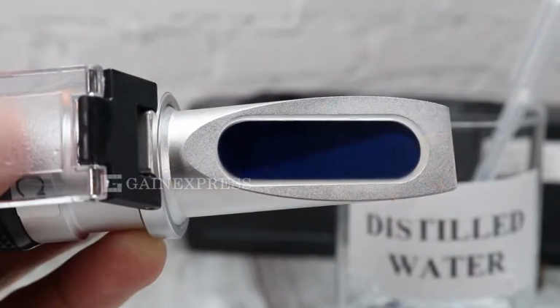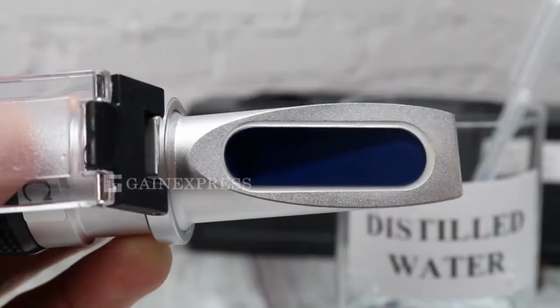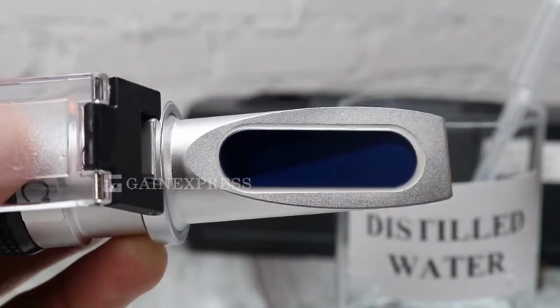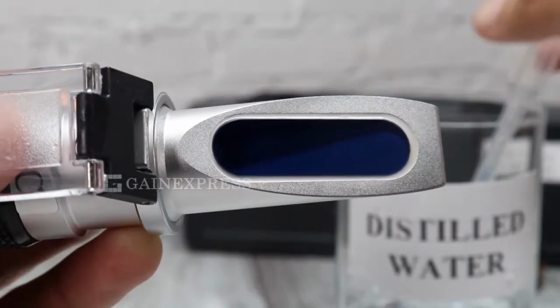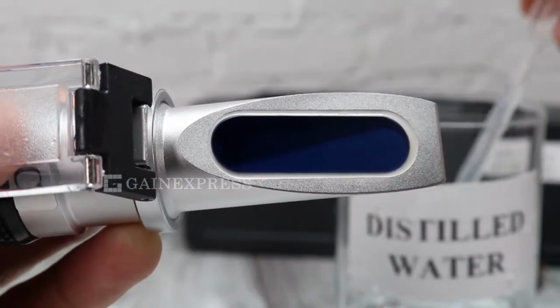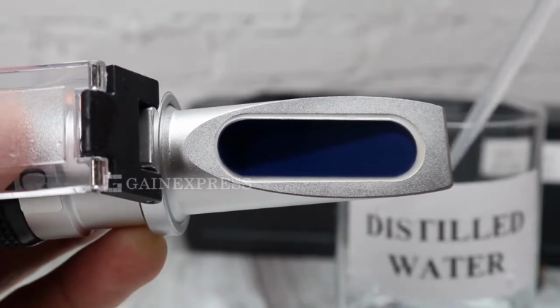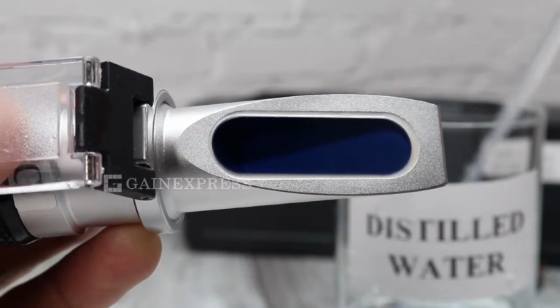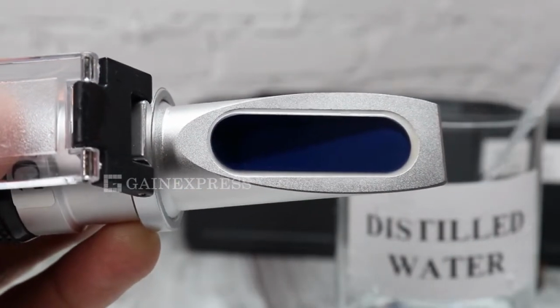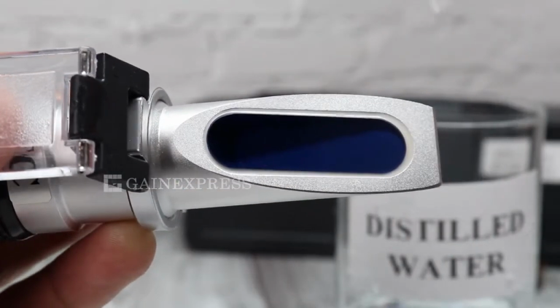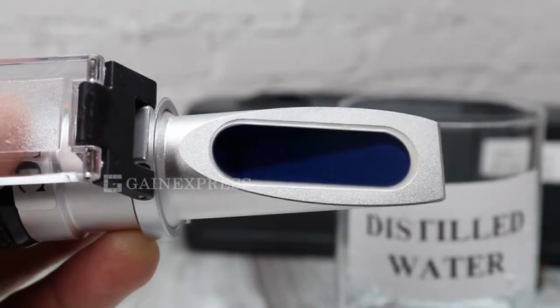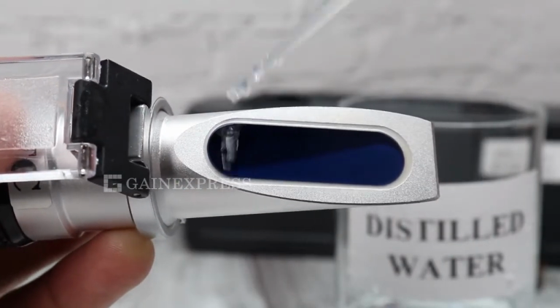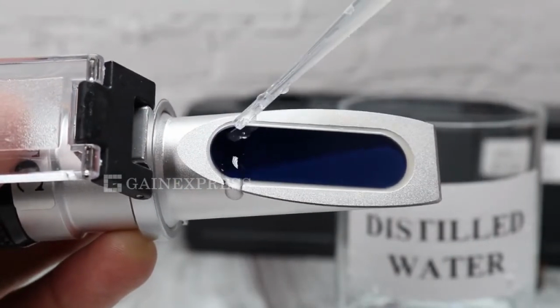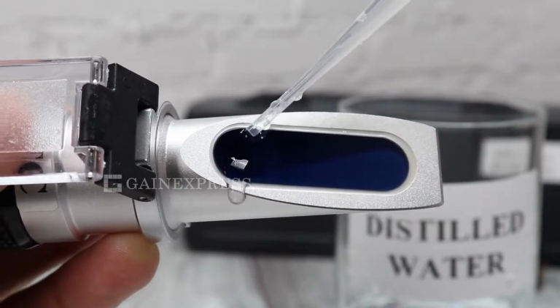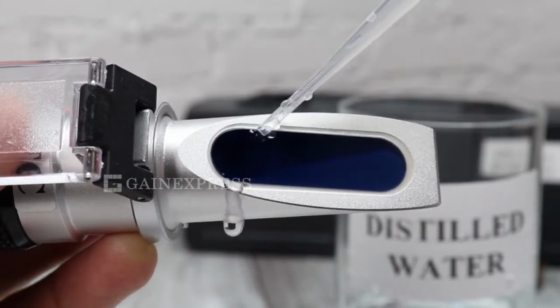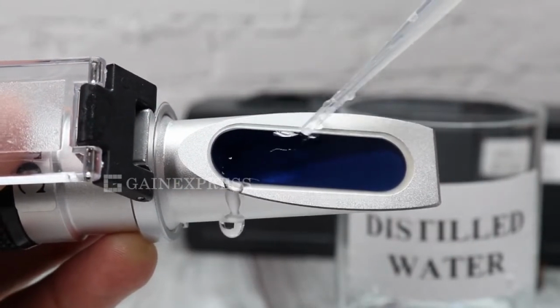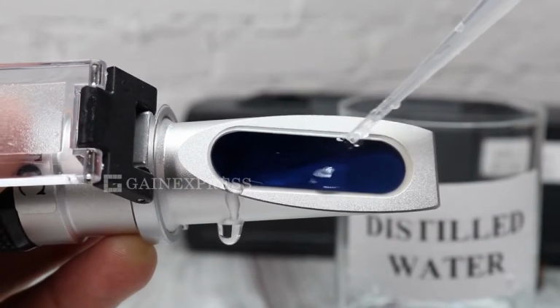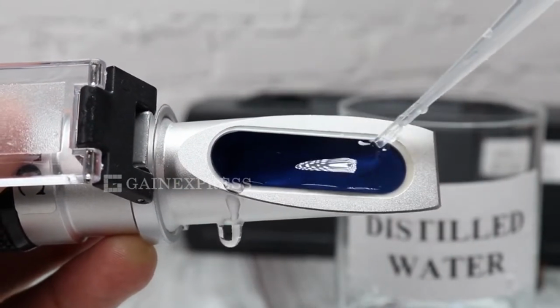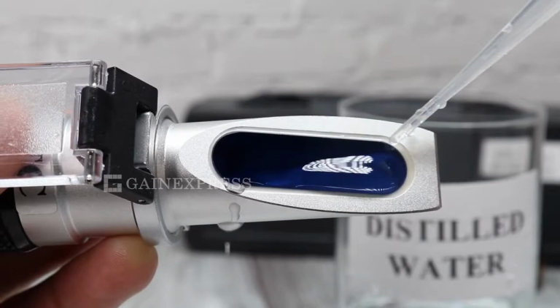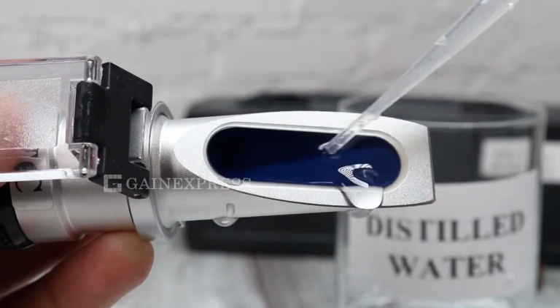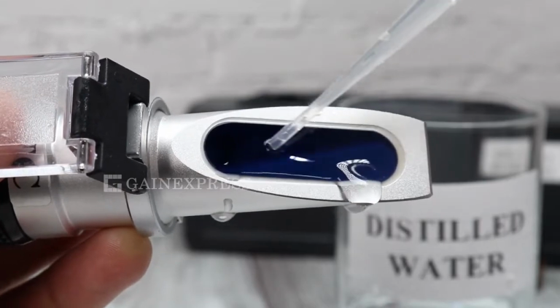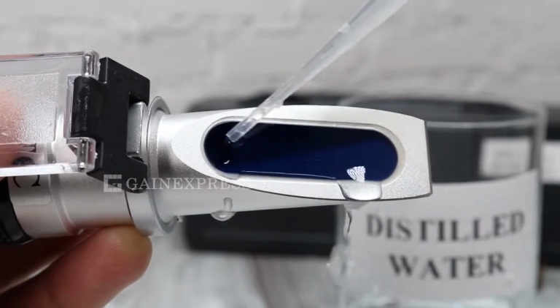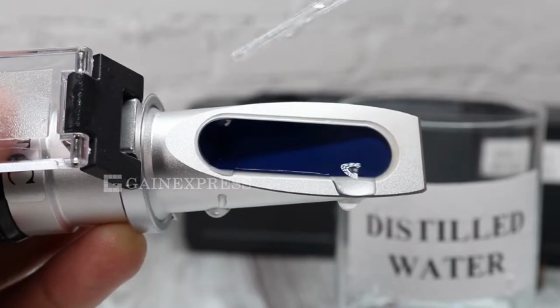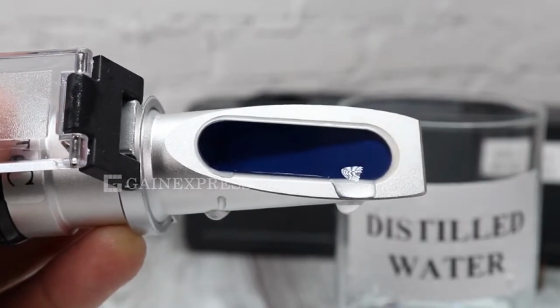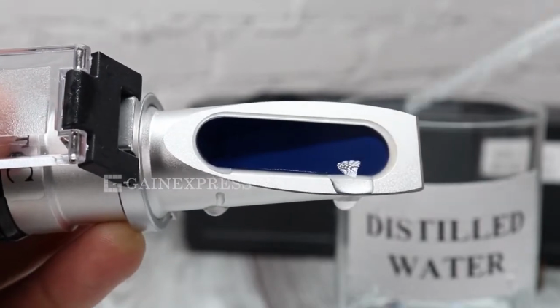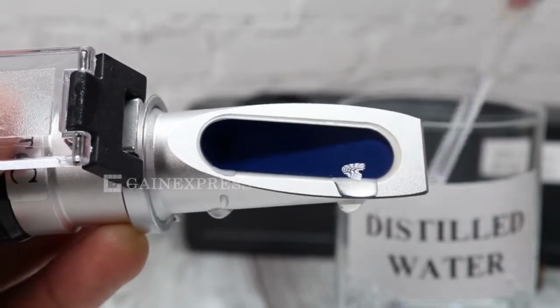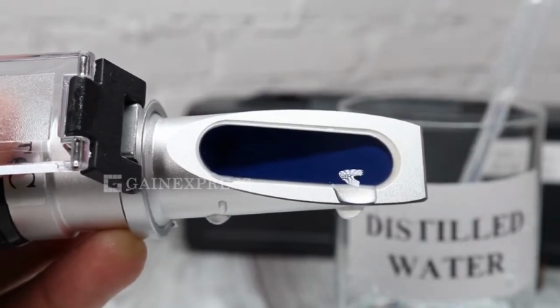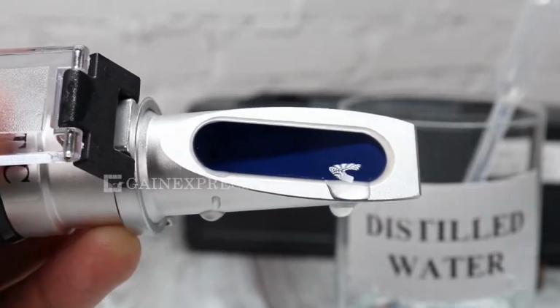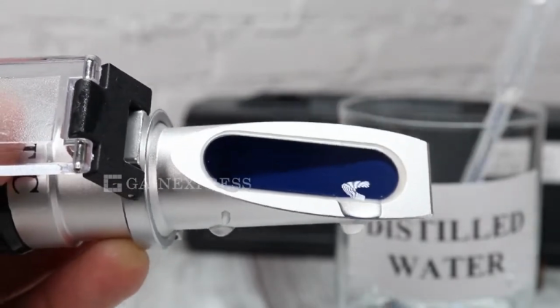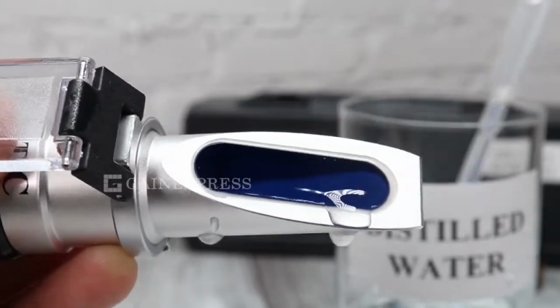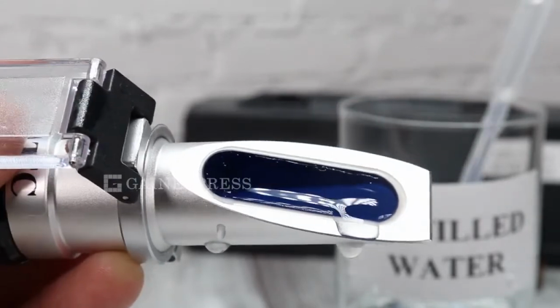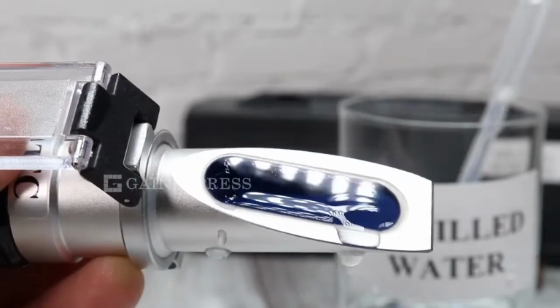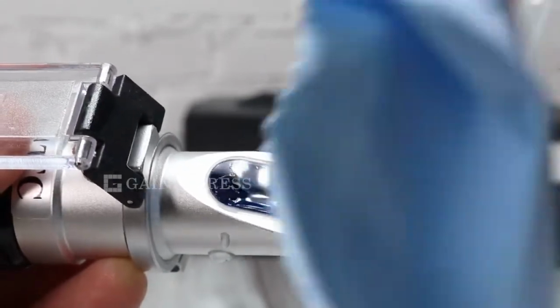Always clean the instrument between each measurement using distilled water, and dry it with a soft damp cloth.